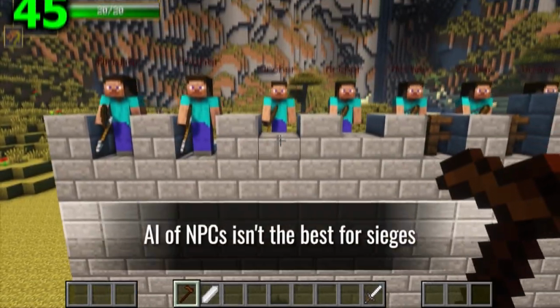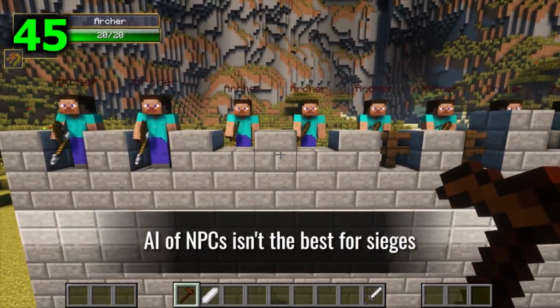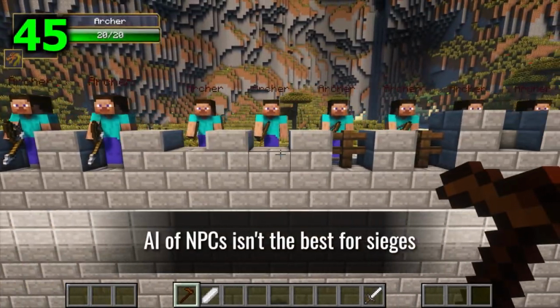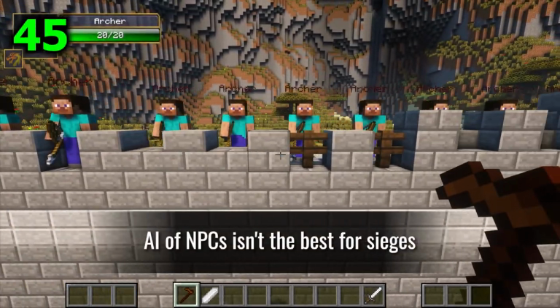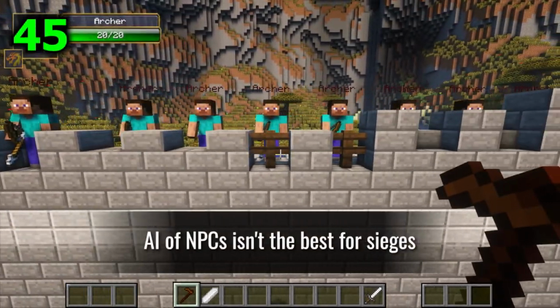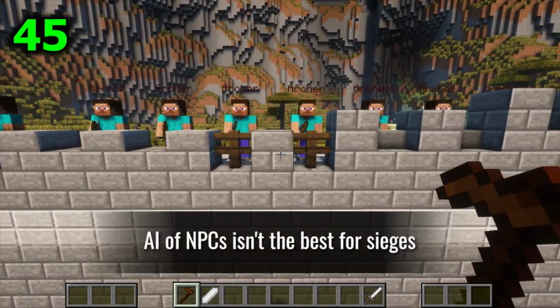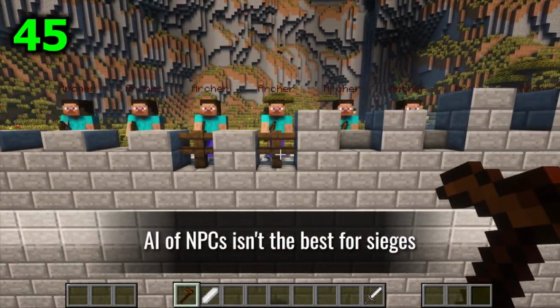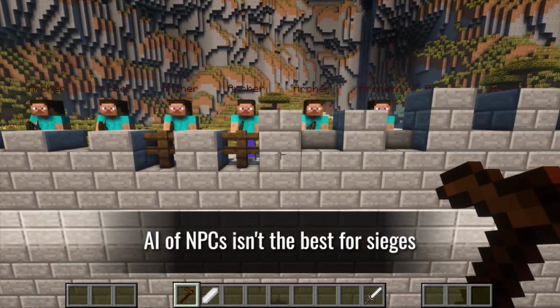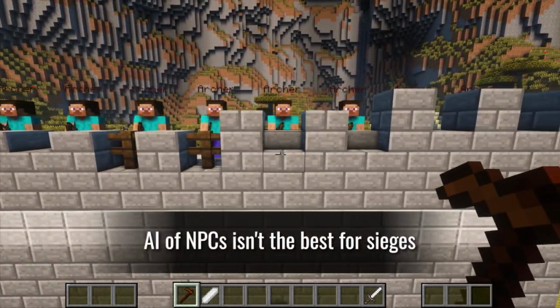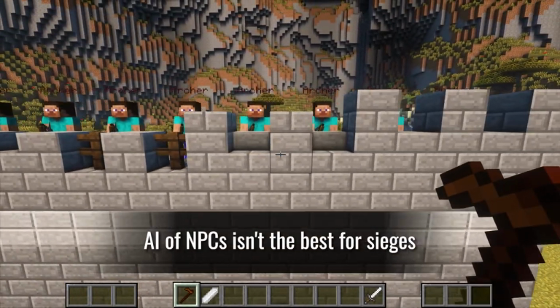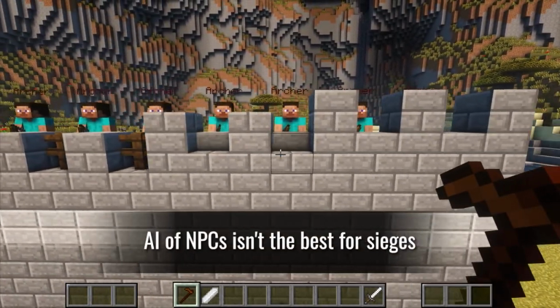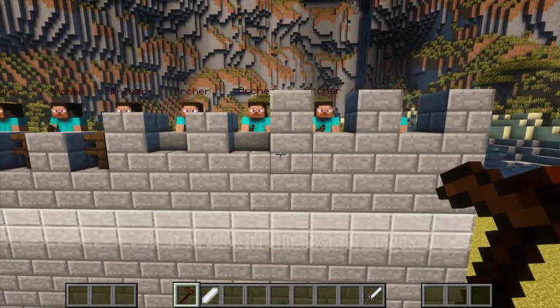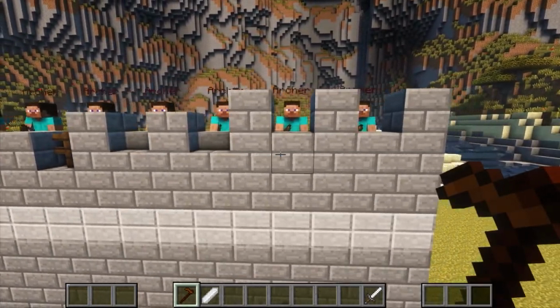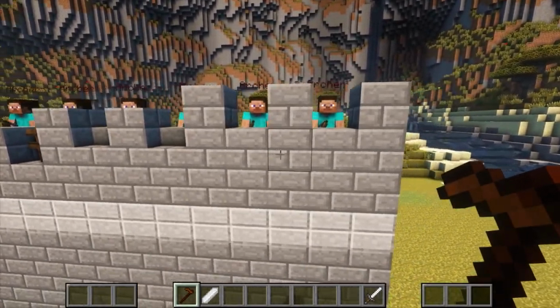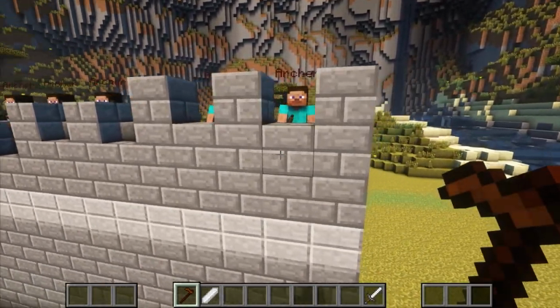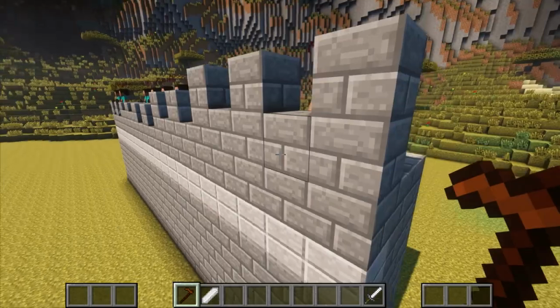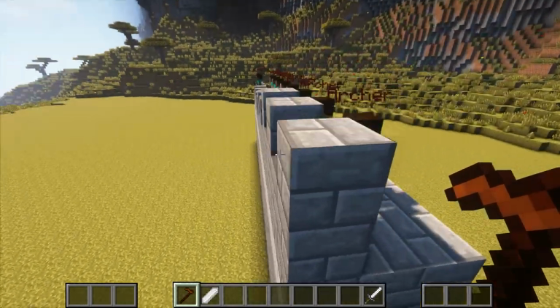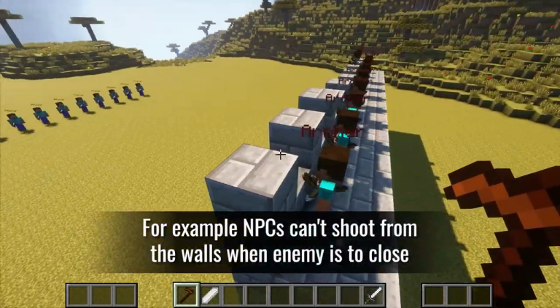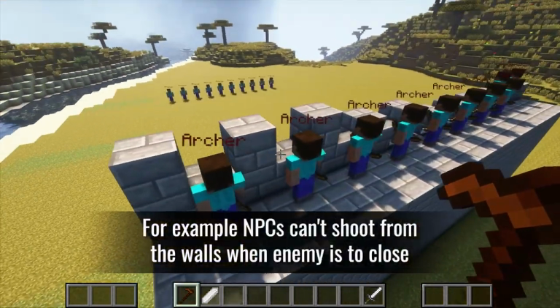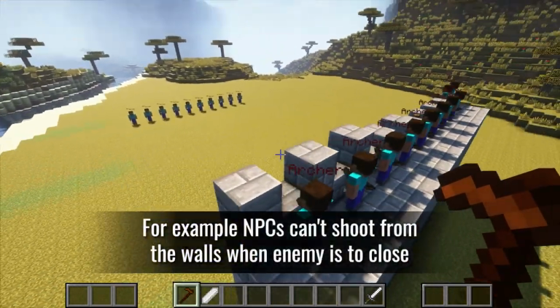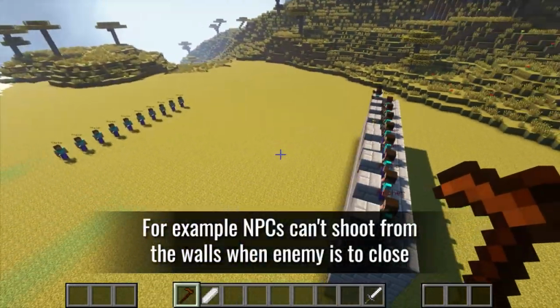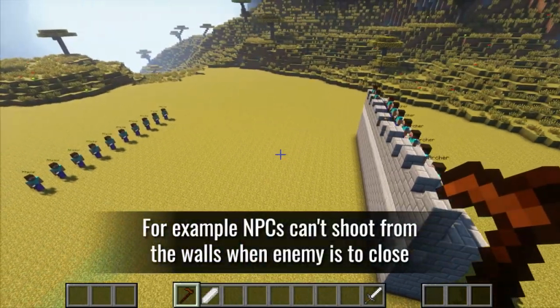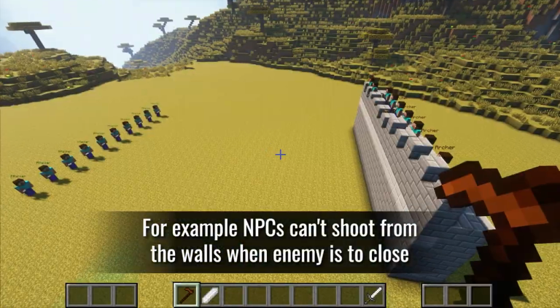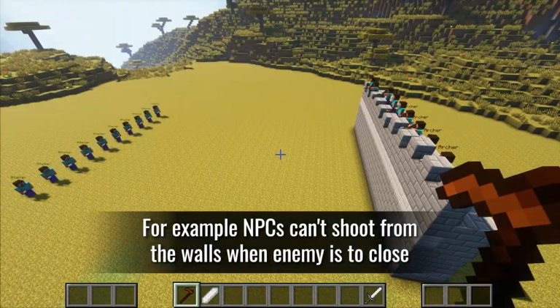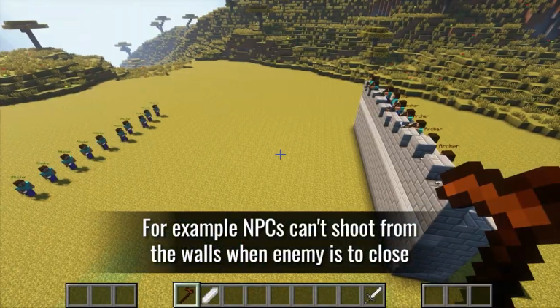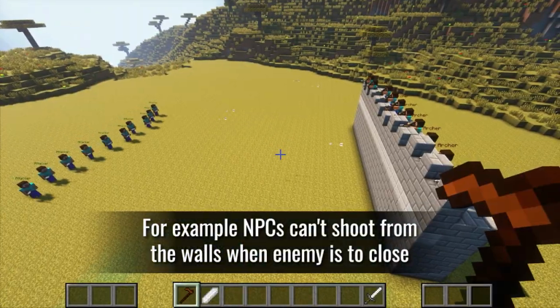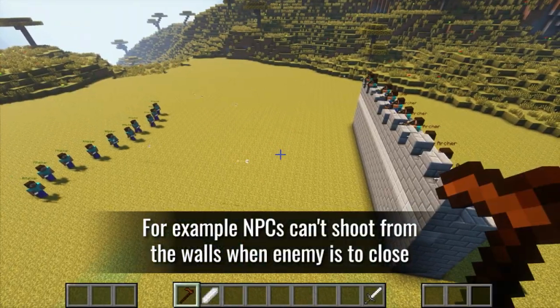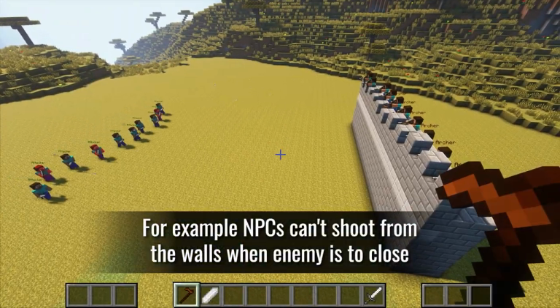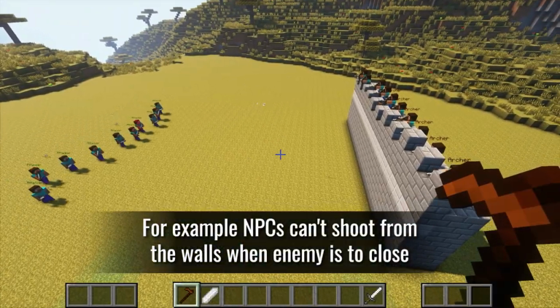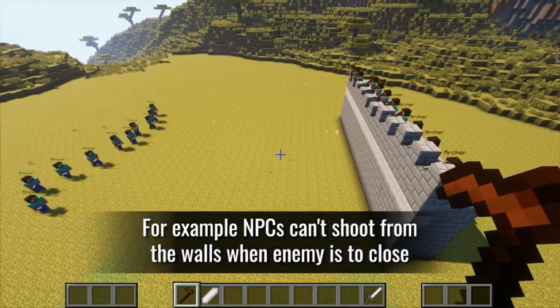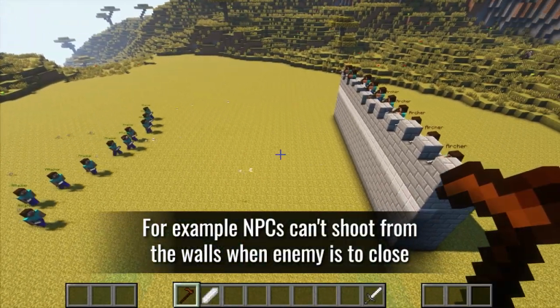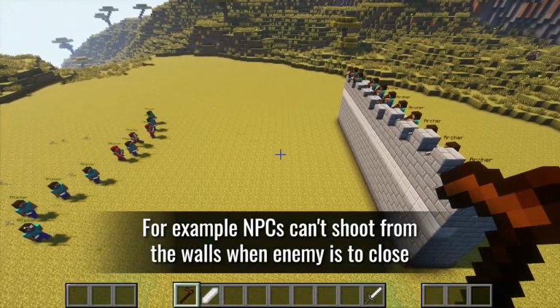The AI of NPCs isn't the best for sieges. For example, NPCs can't shoot from walls when an enemy is too close.